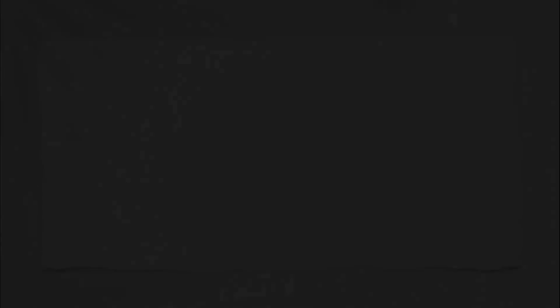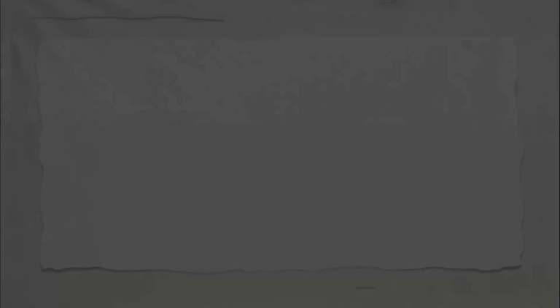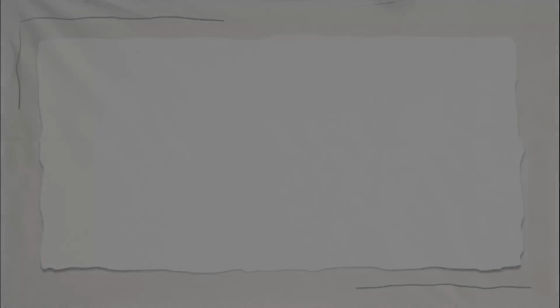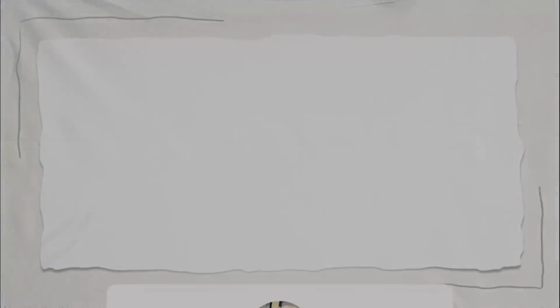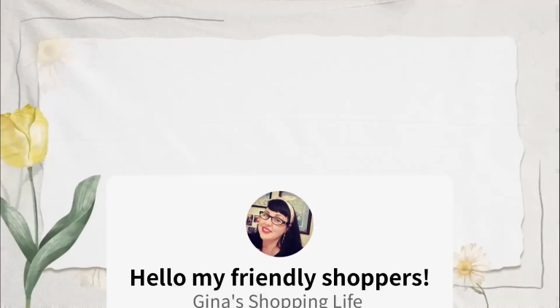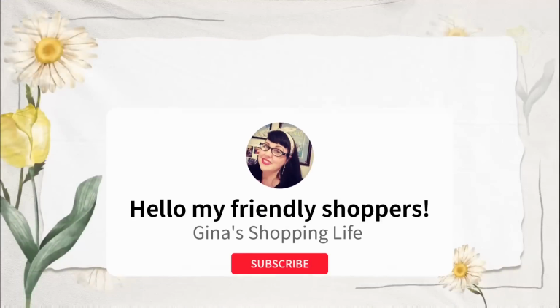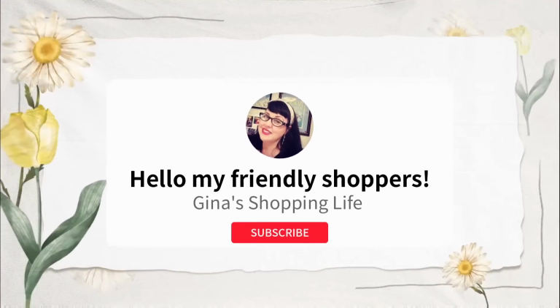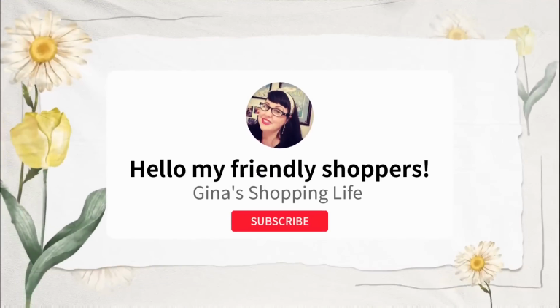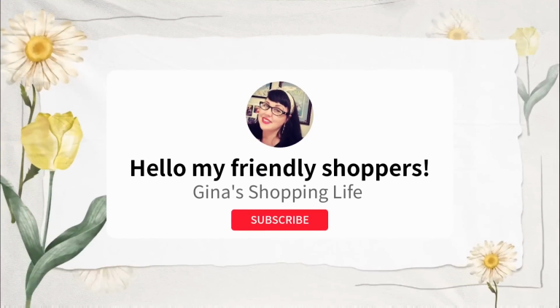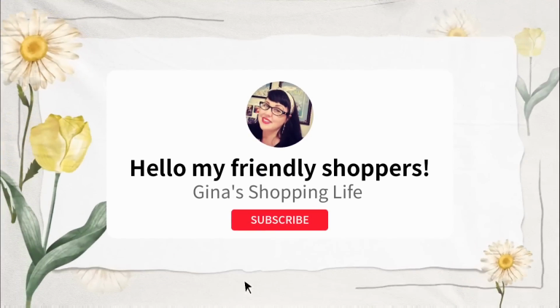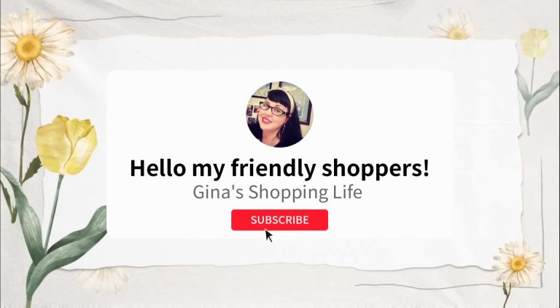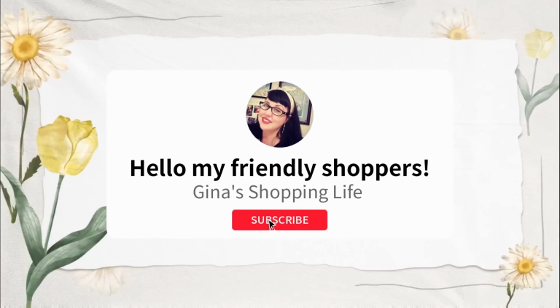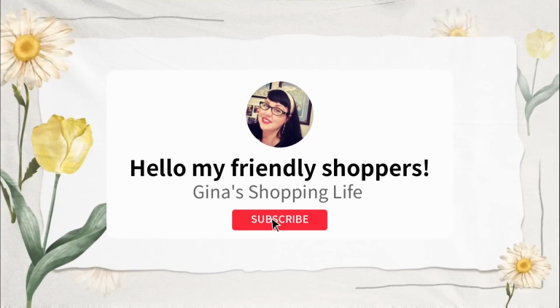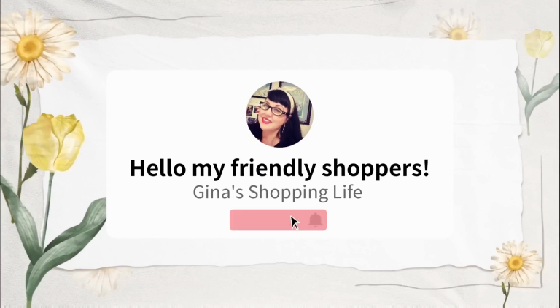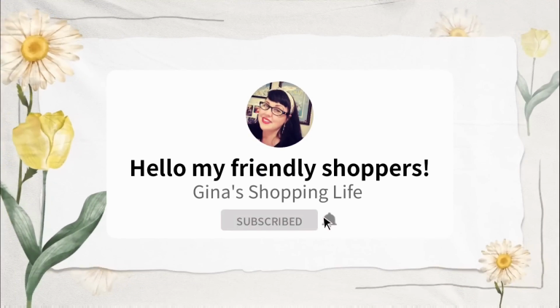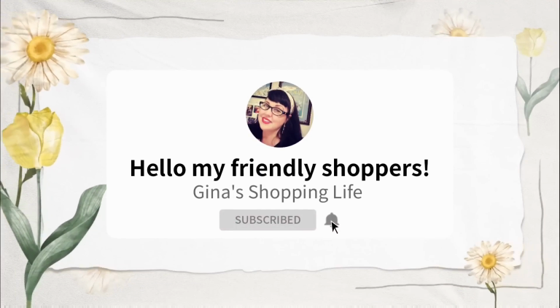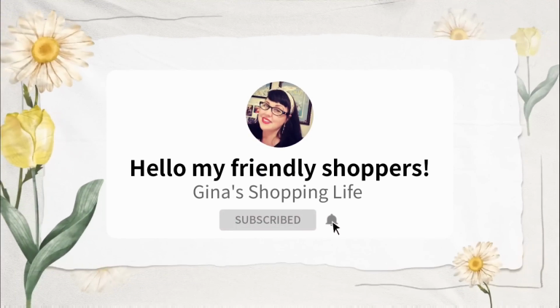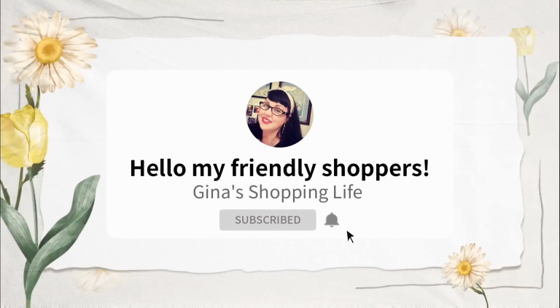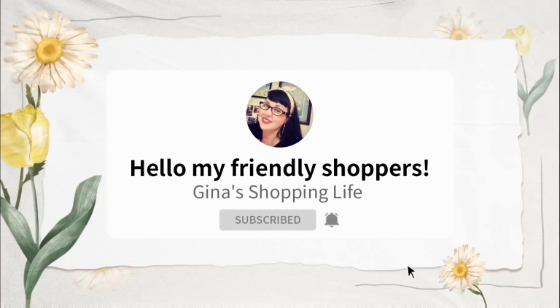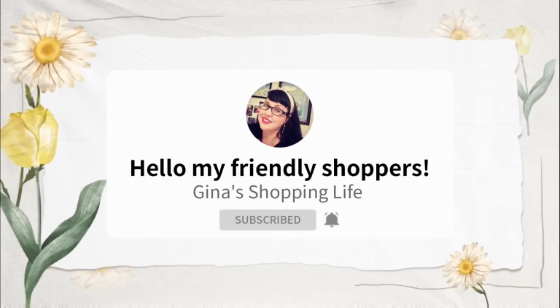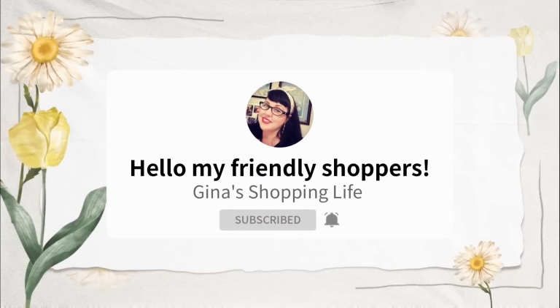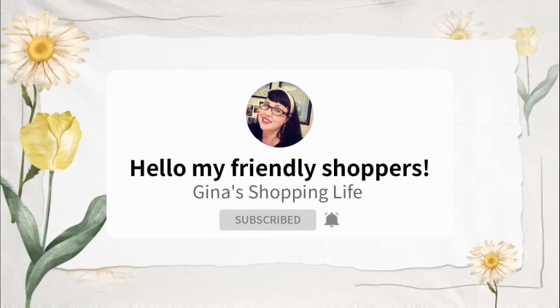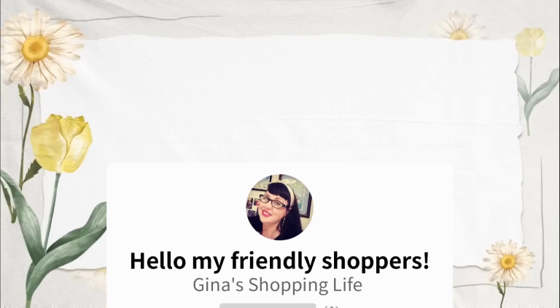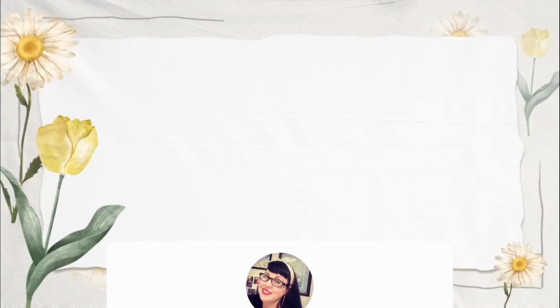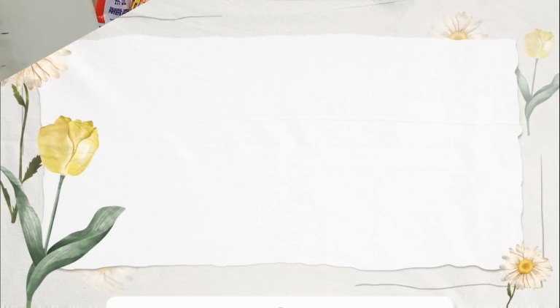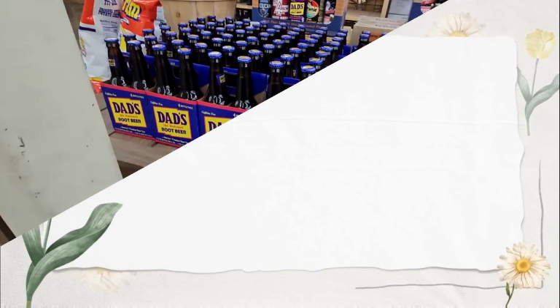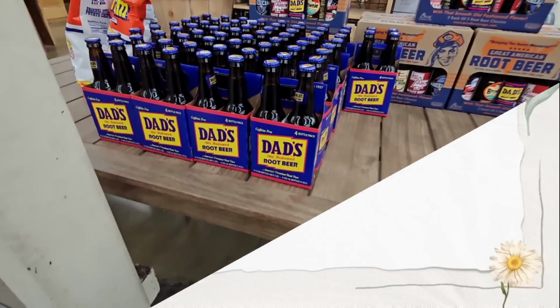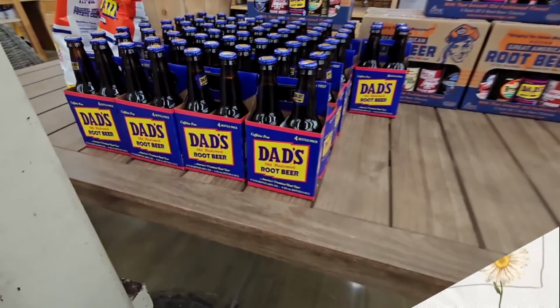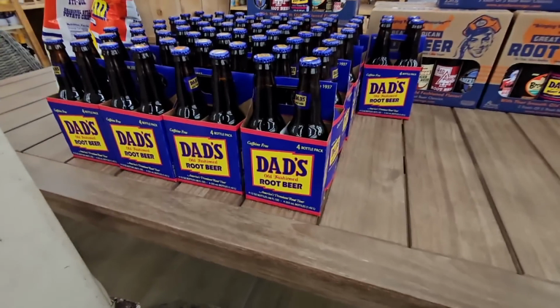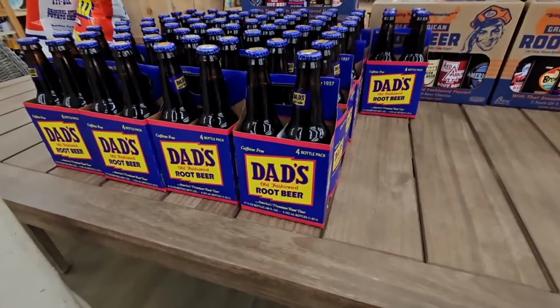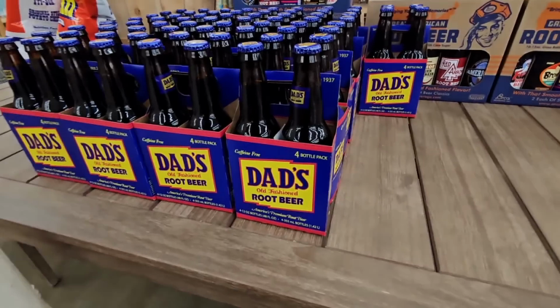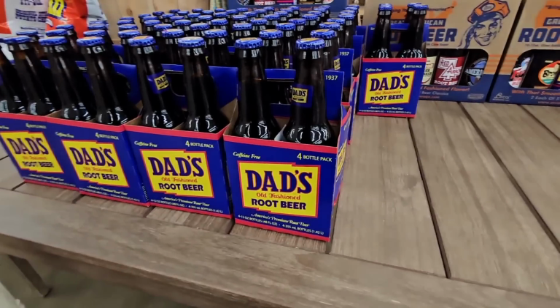Hello my friendly shoppers and welcome back. This is Gina and today we are back at the World Market — I also call this Cost Plus.